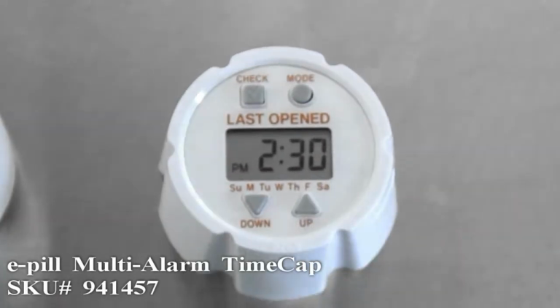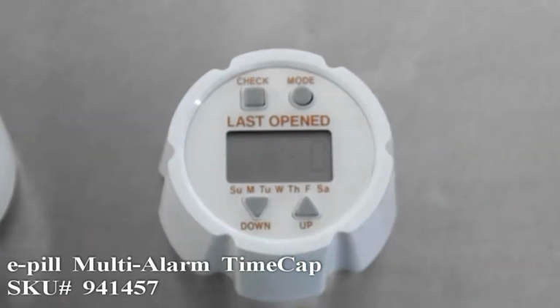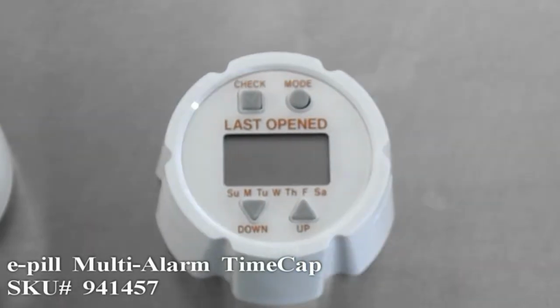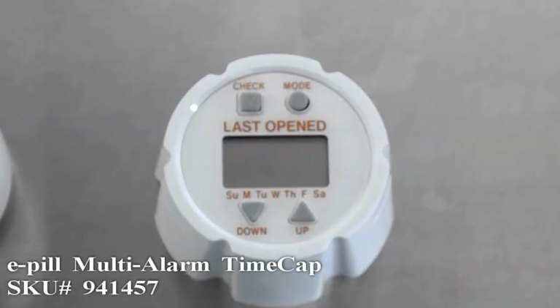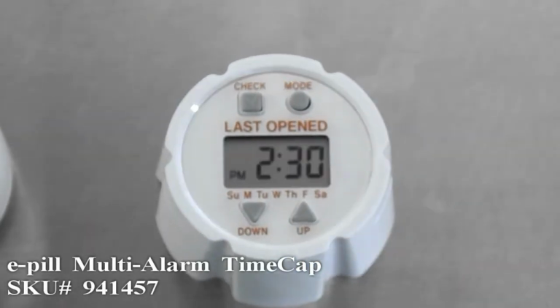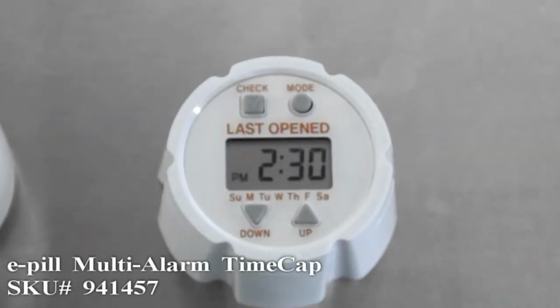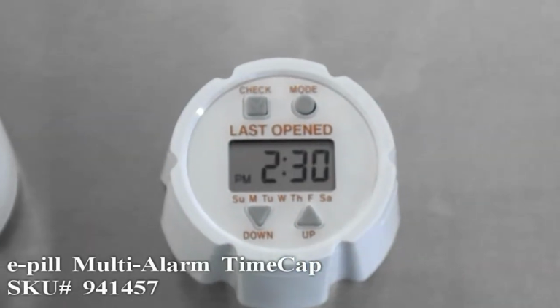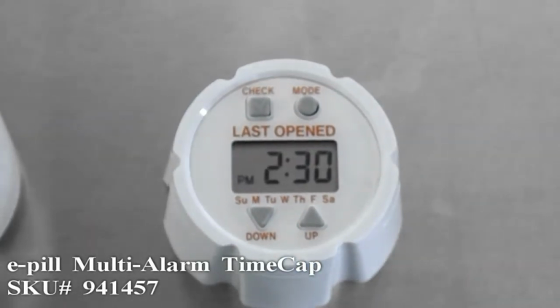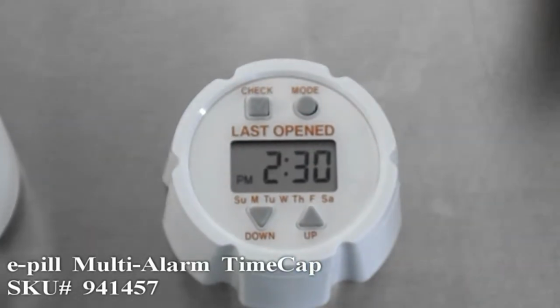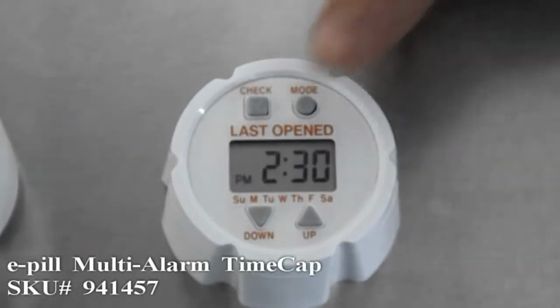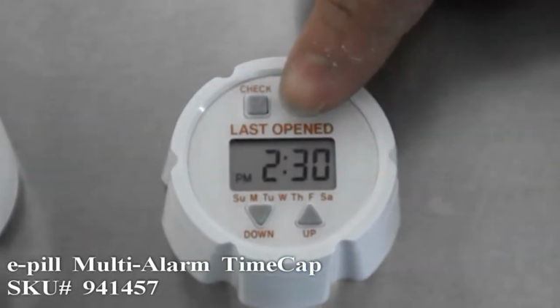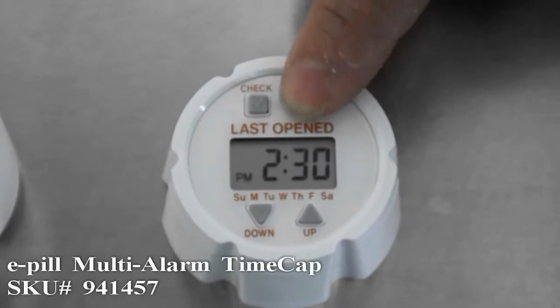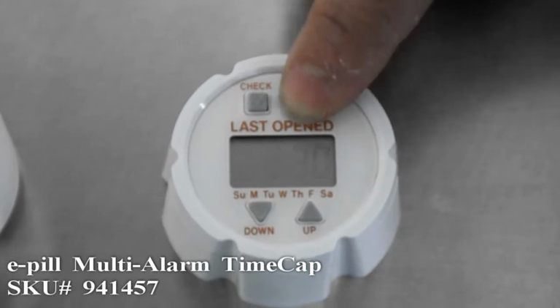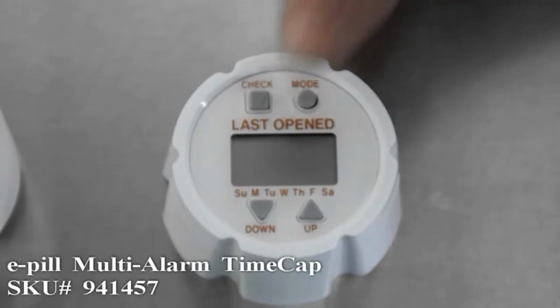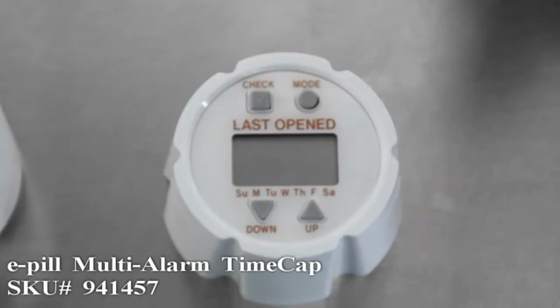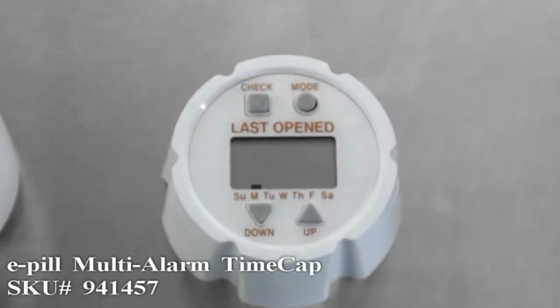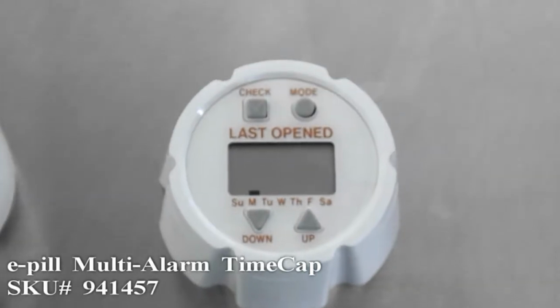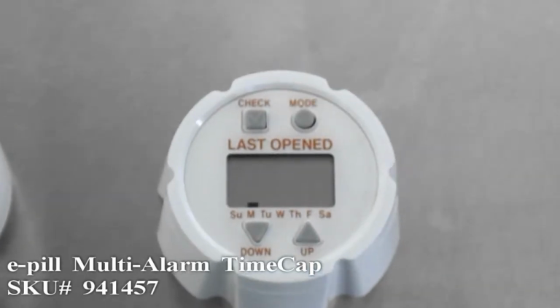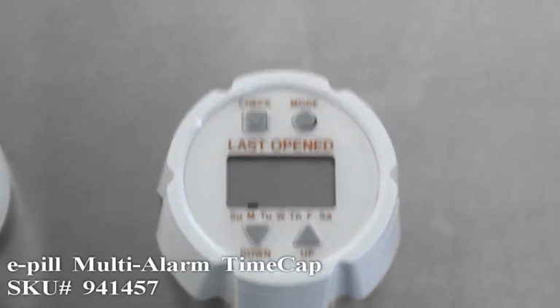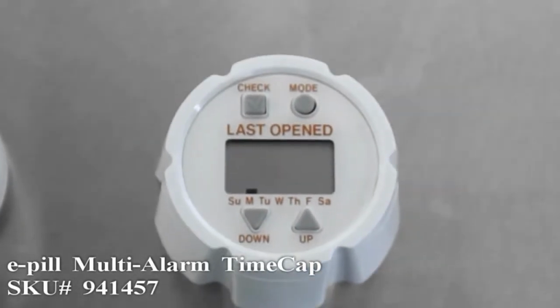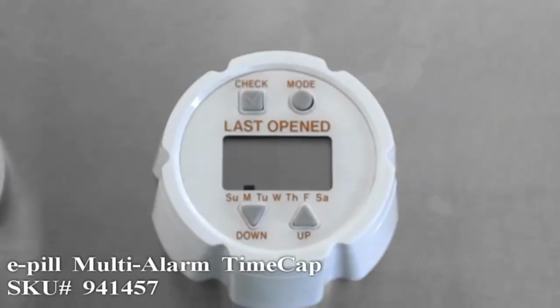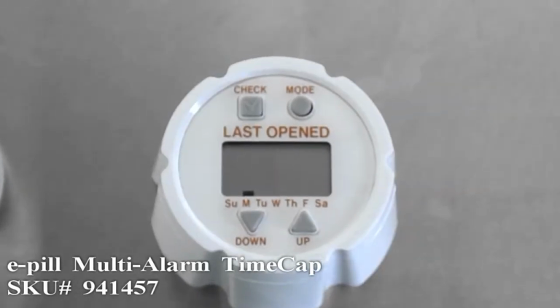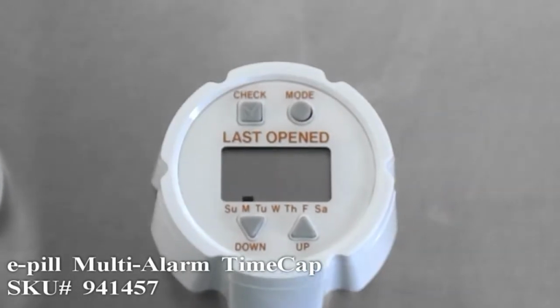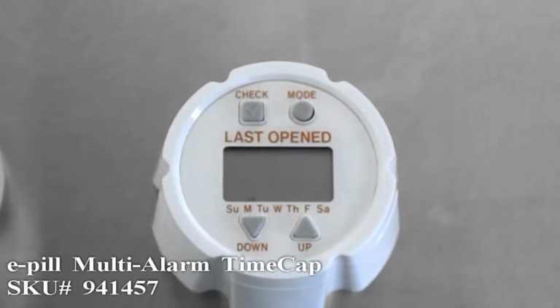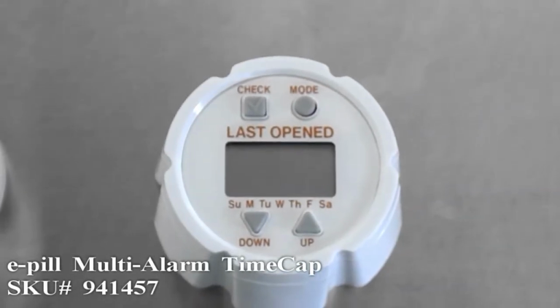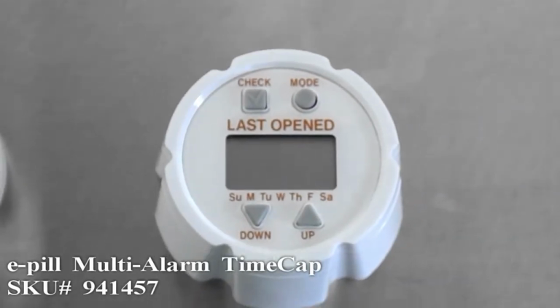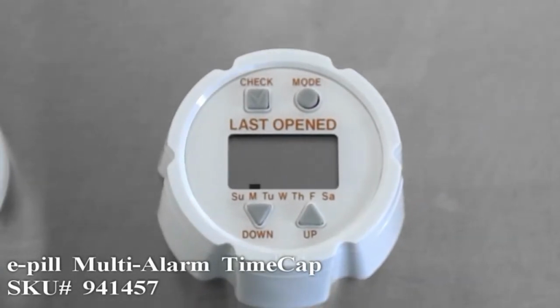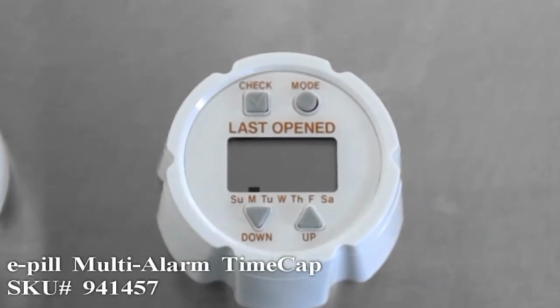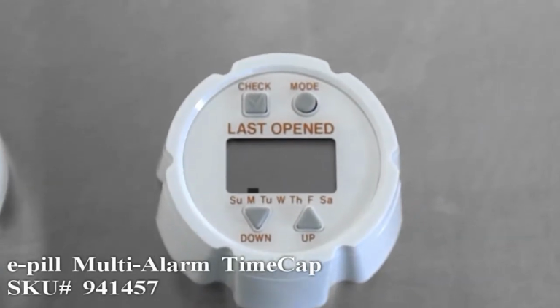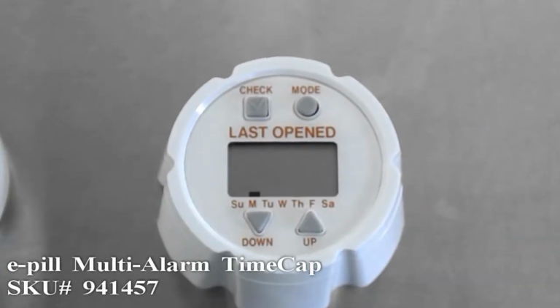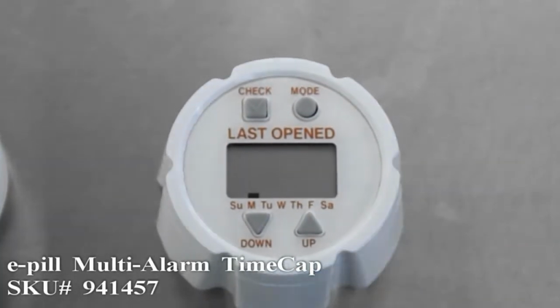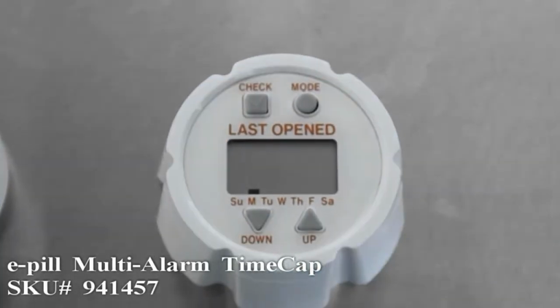You can then tap the mode button again, and you can now change the day of the week. We will set it to Saturday.